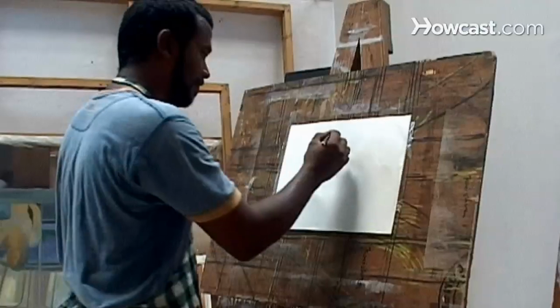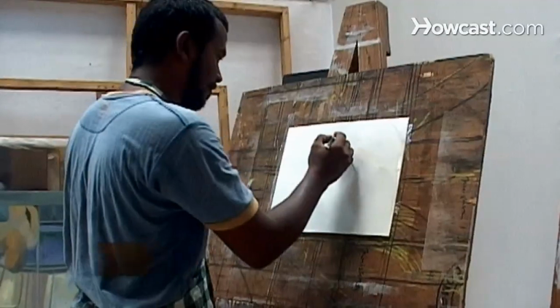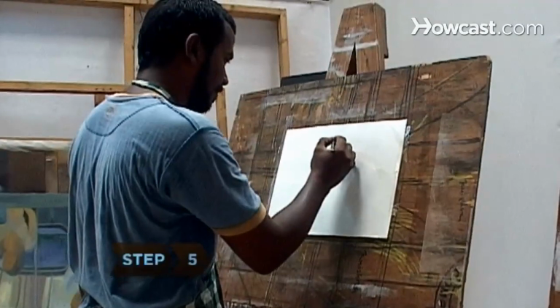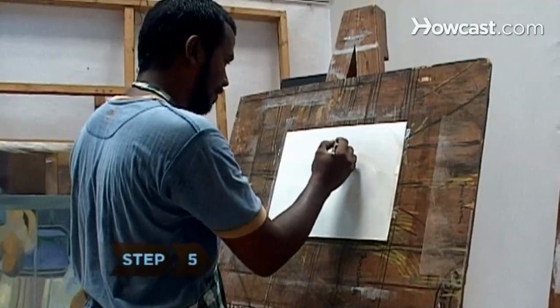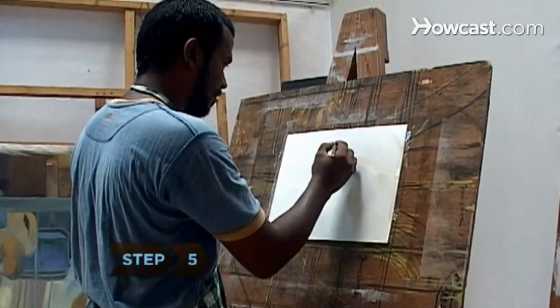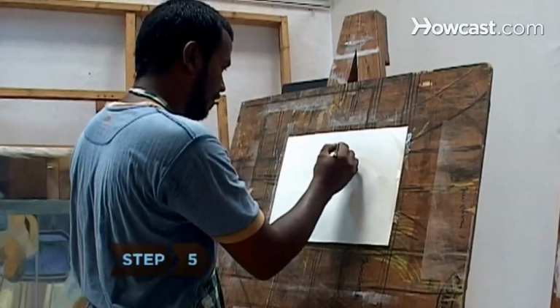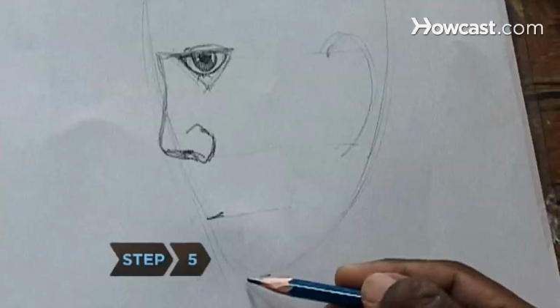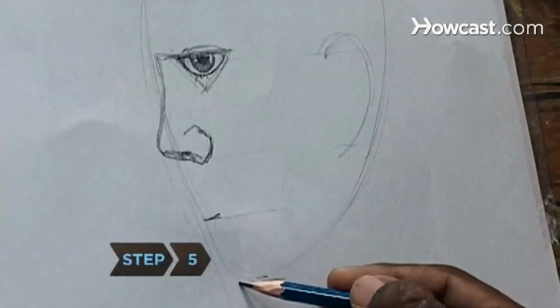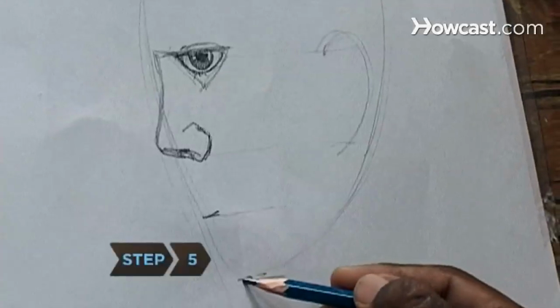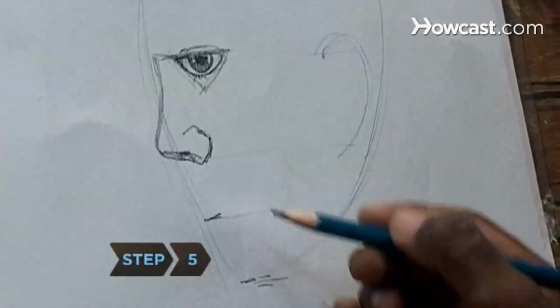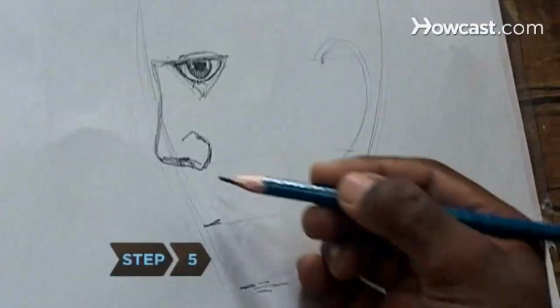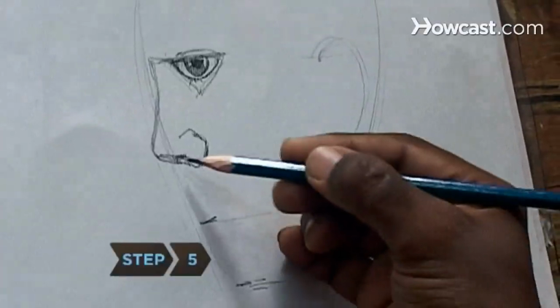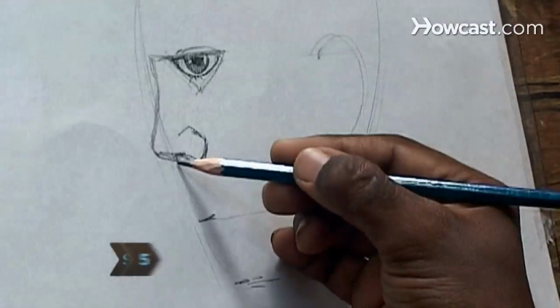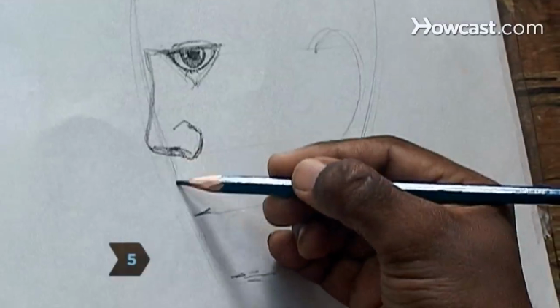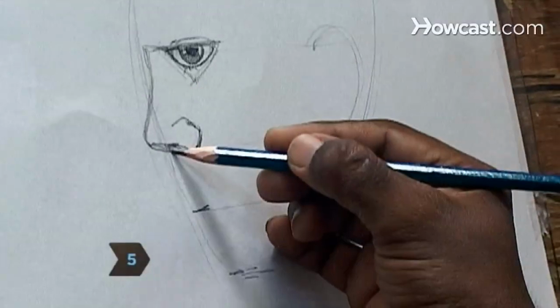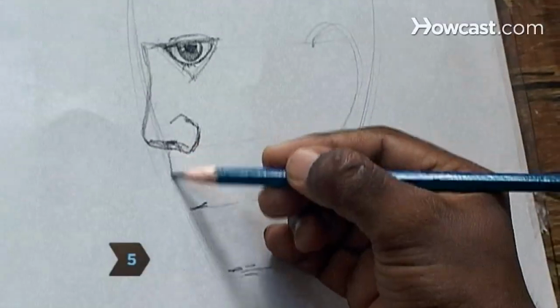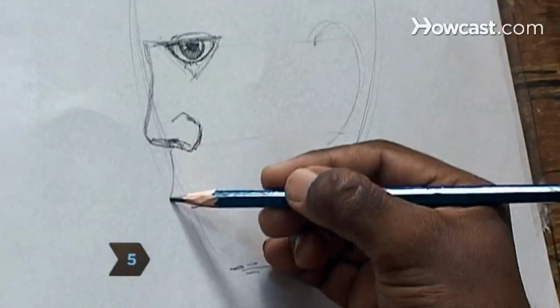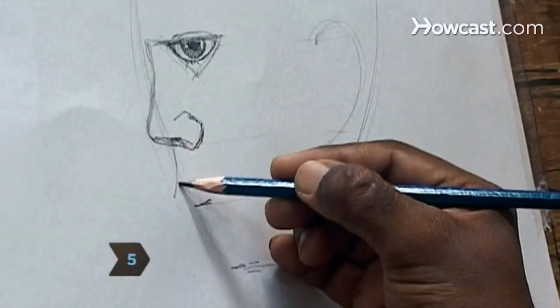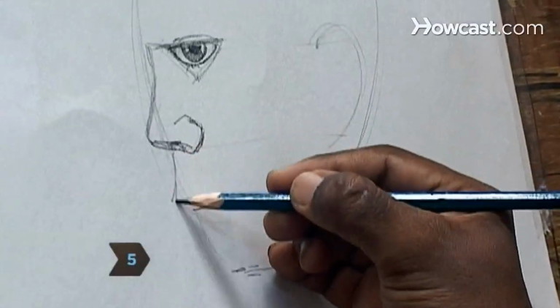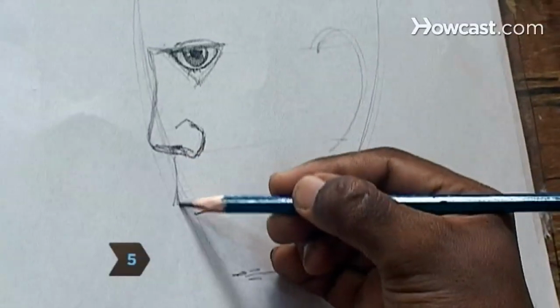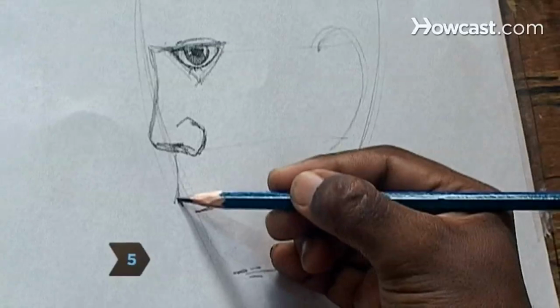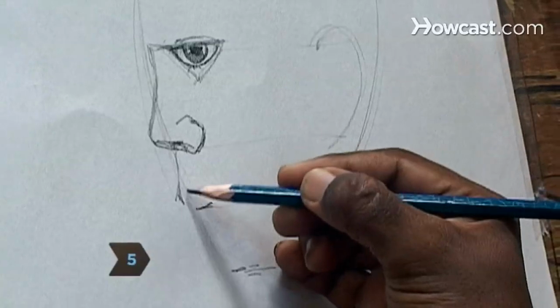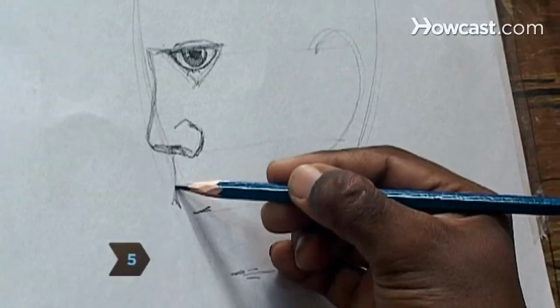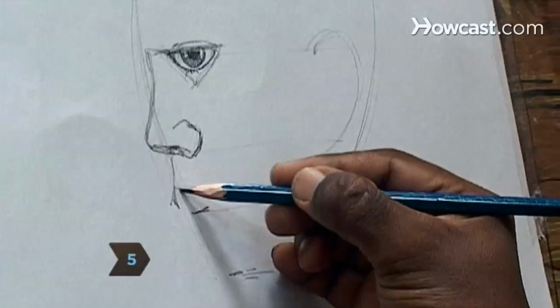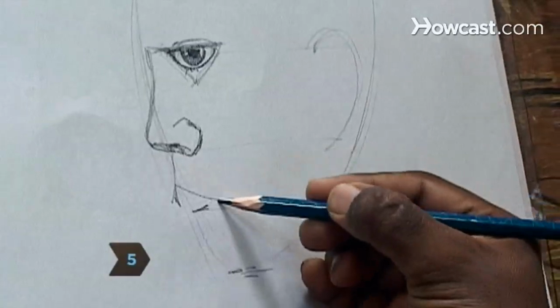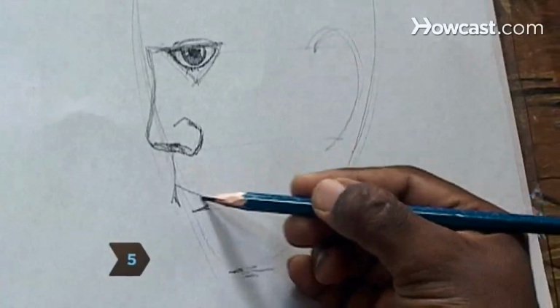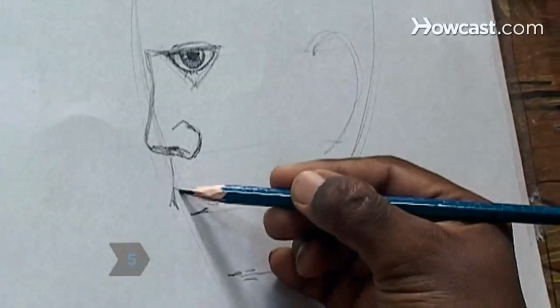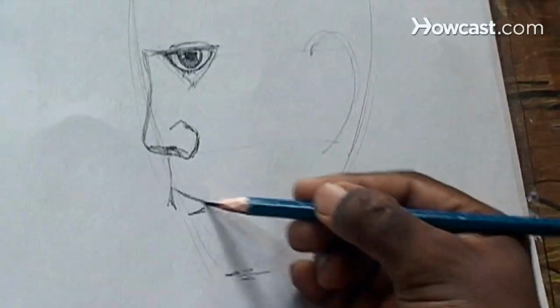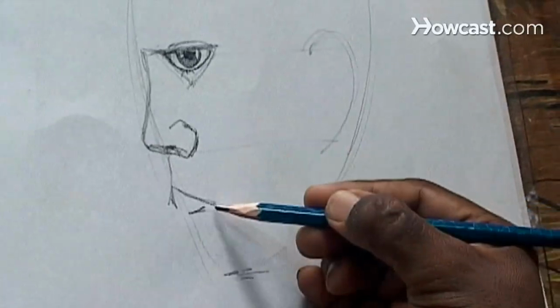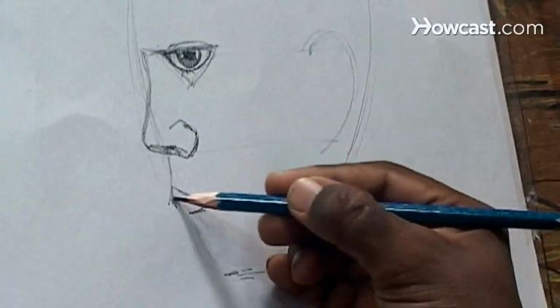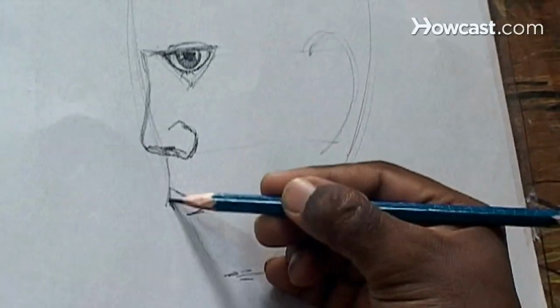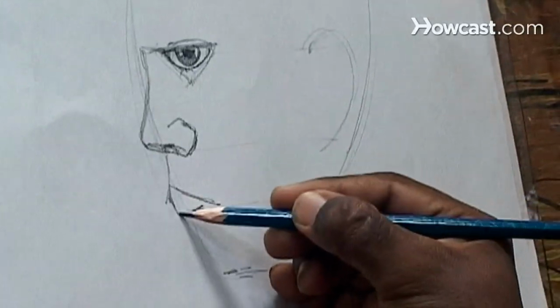Step 5. Continue the profile contour by recessing the two lips and chin from the line of the original oval.